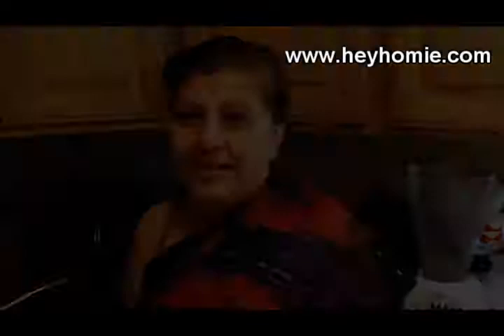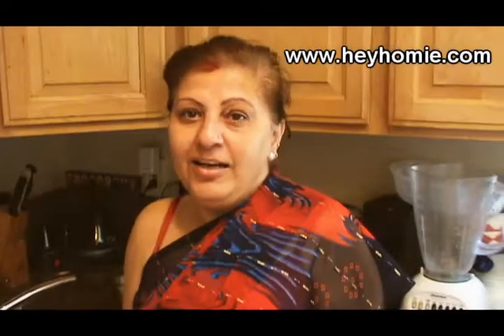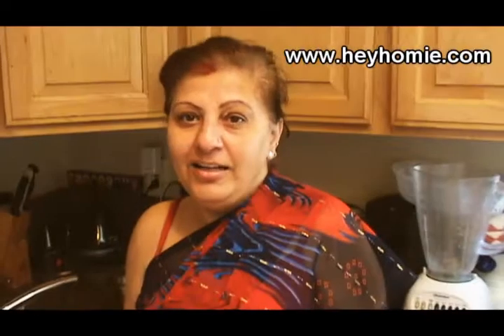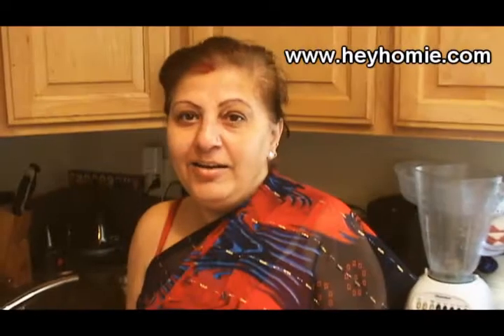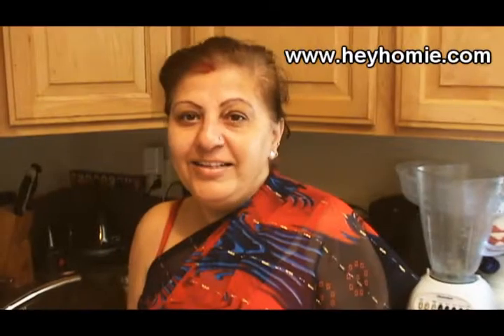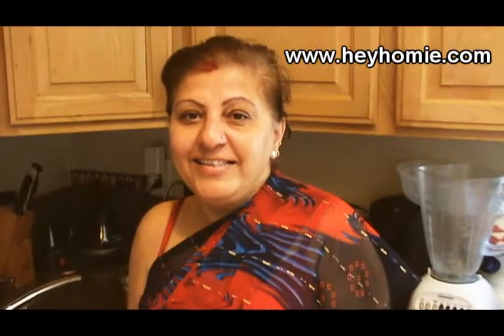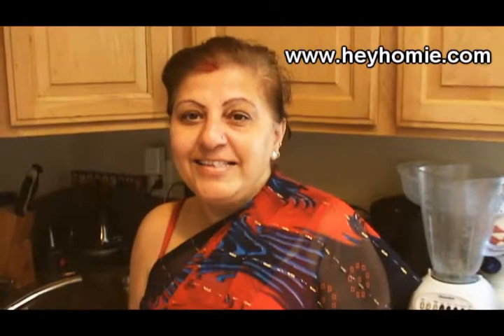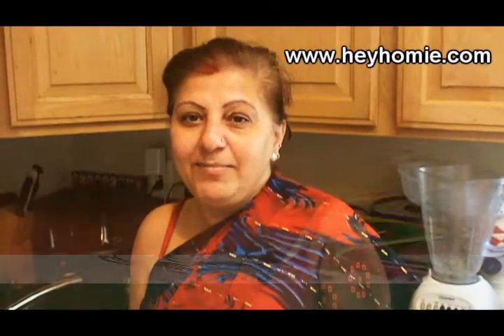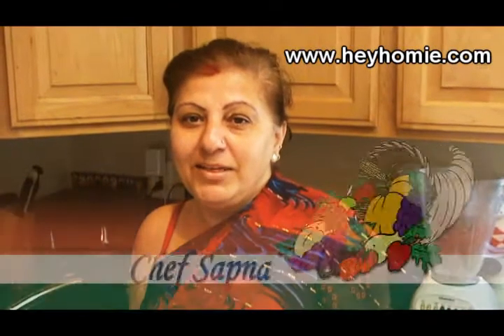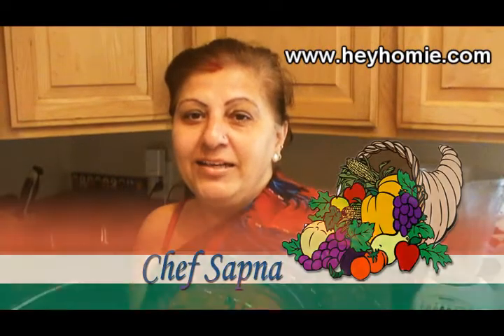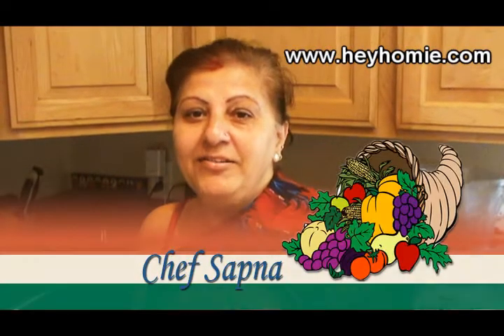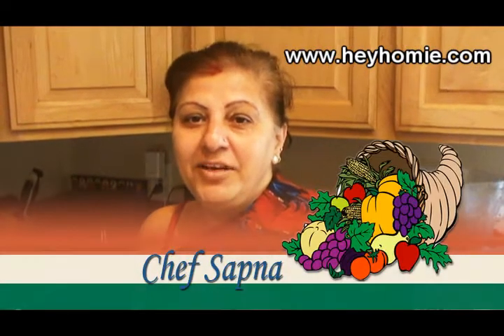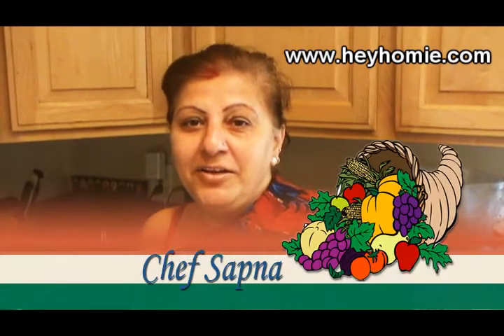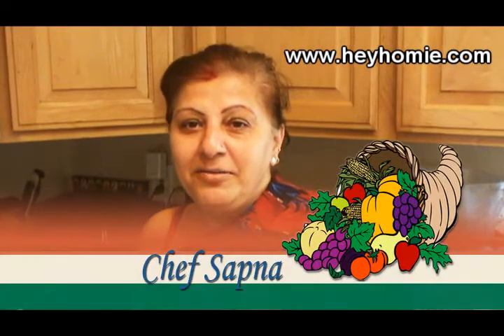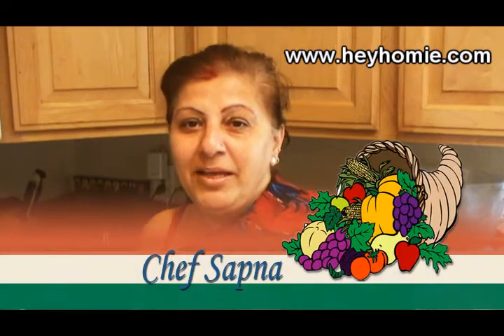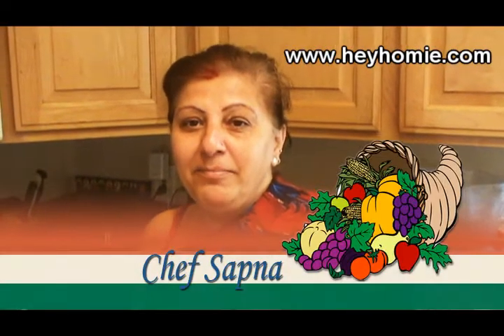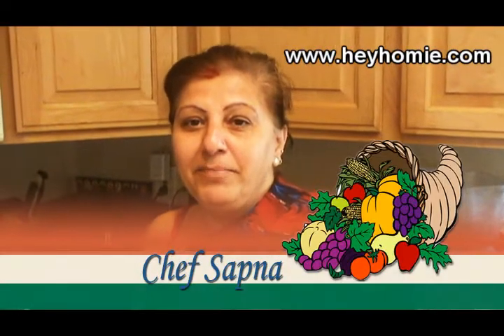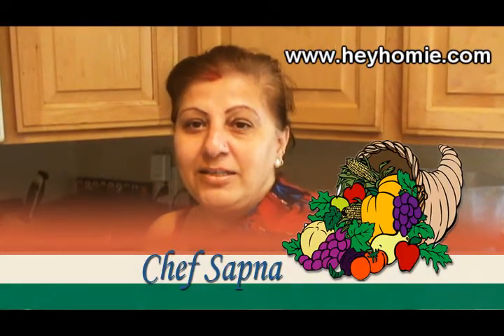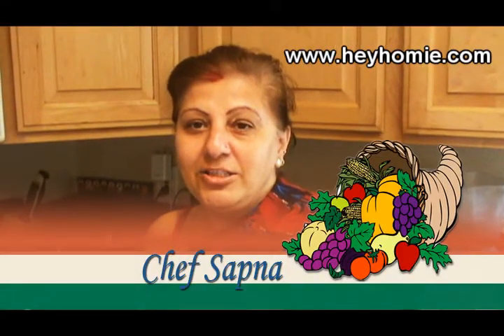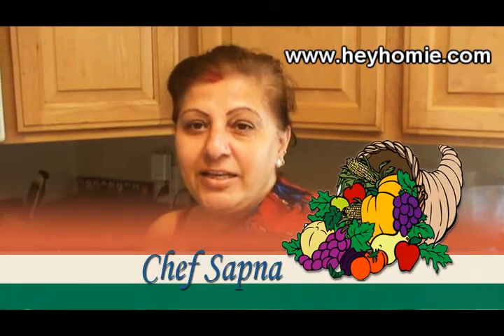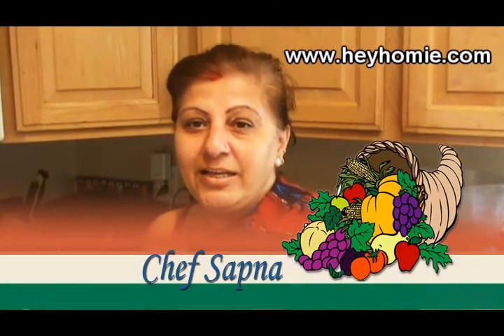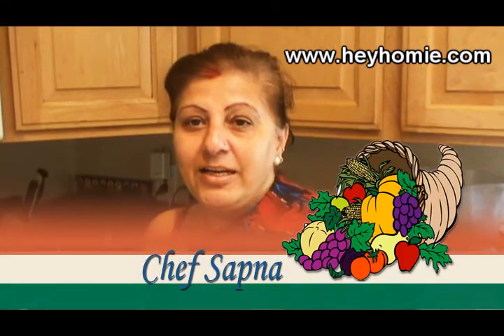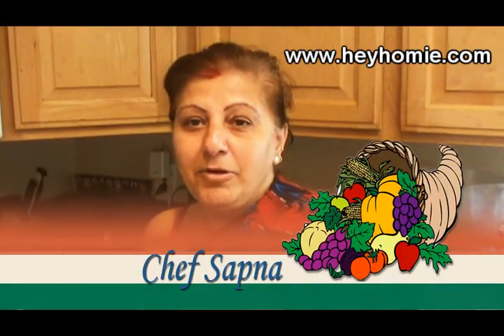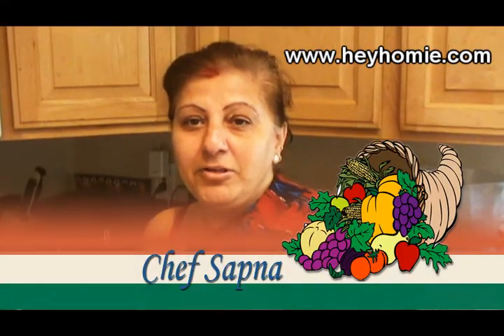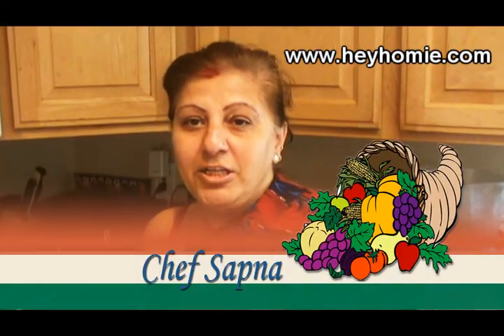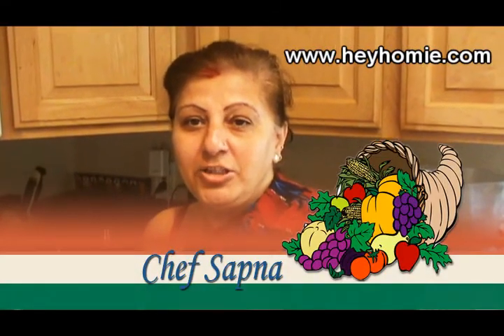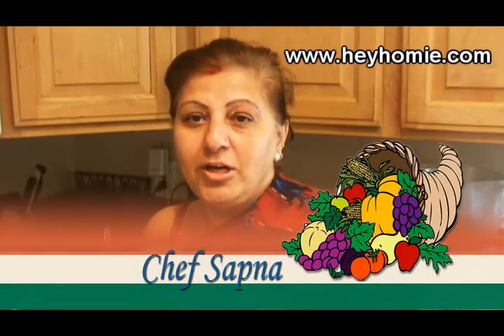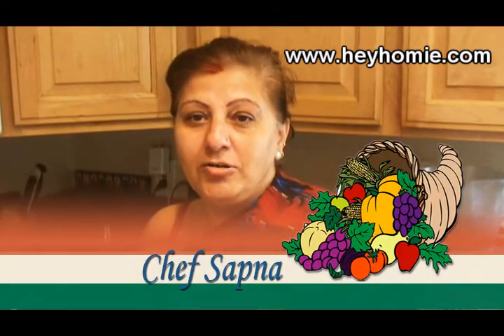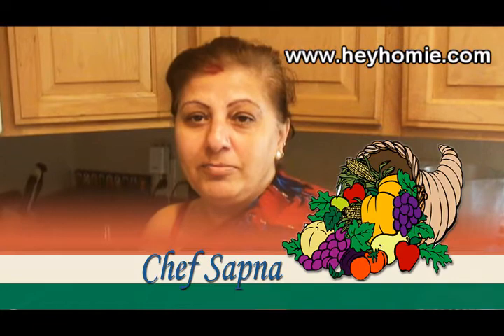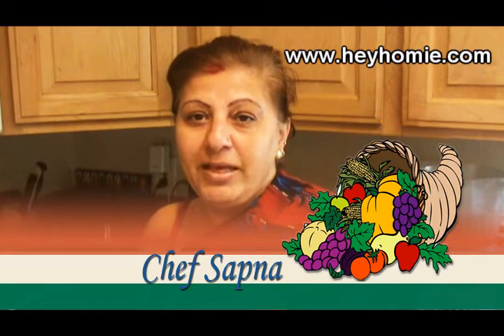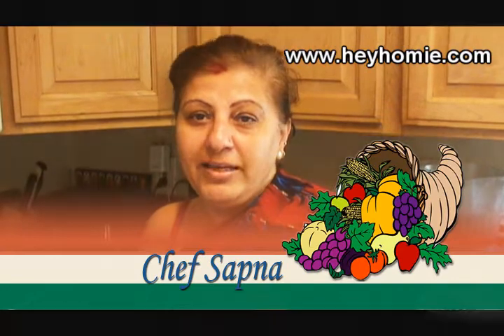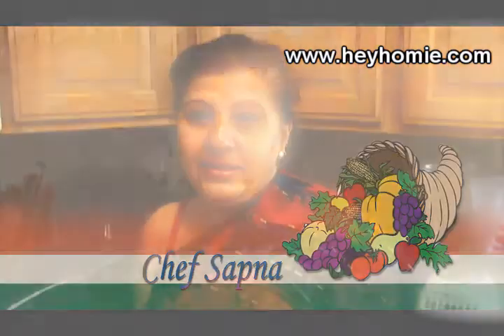Hello, this is Sapna. We are going to make butter chicken and I'm going to teach you how to make it.